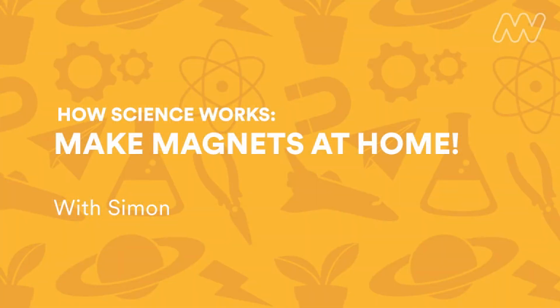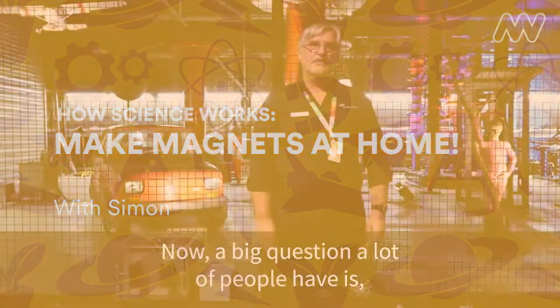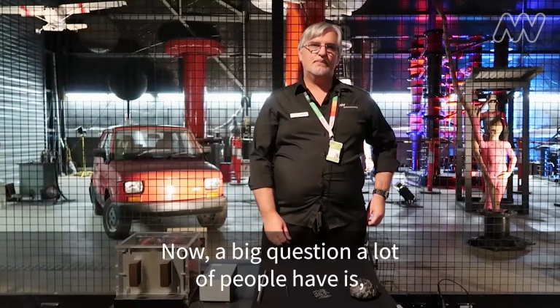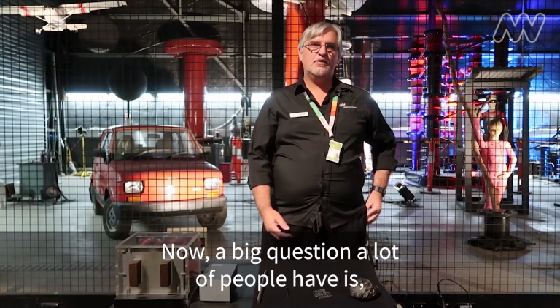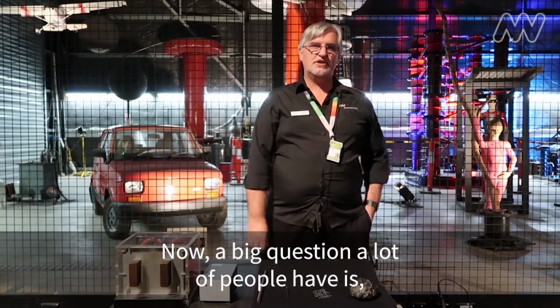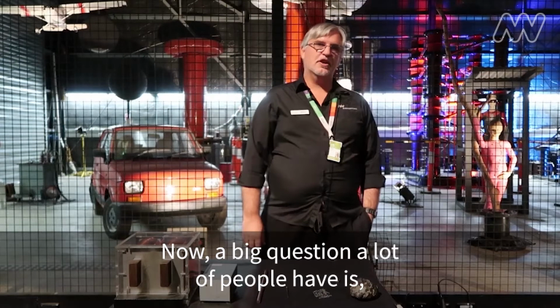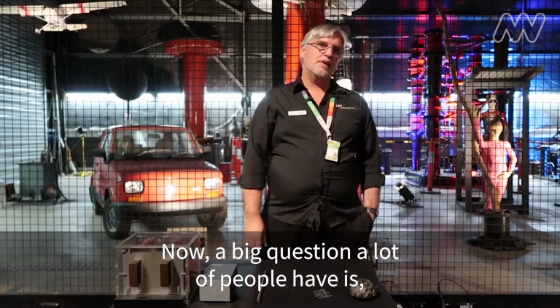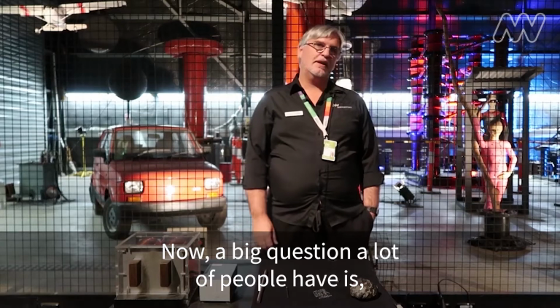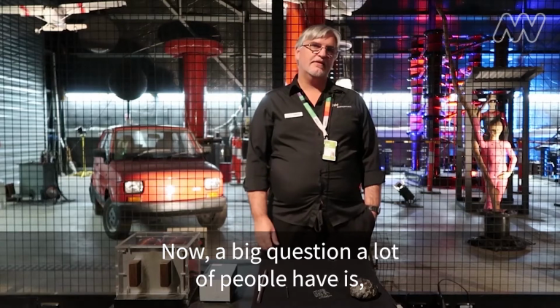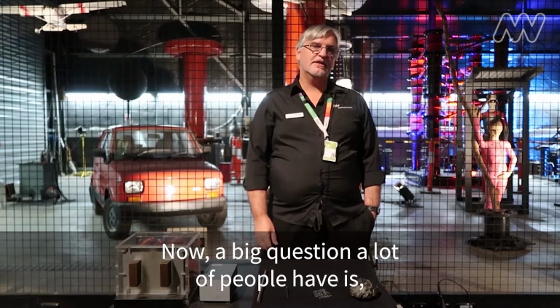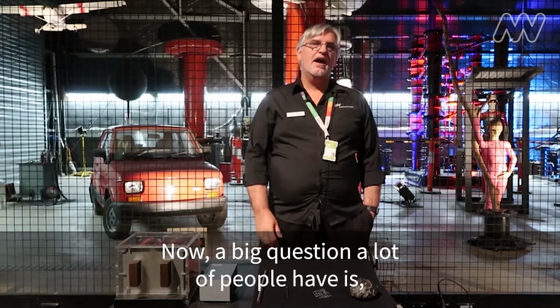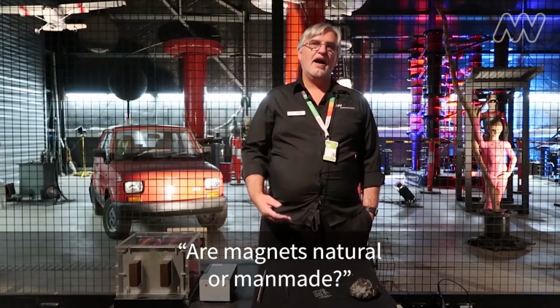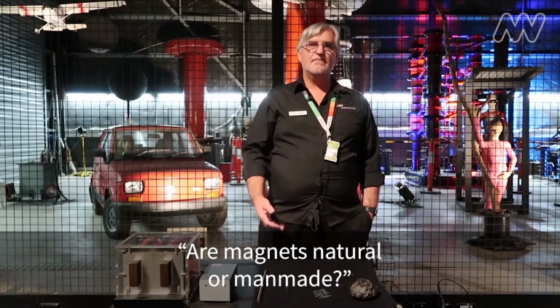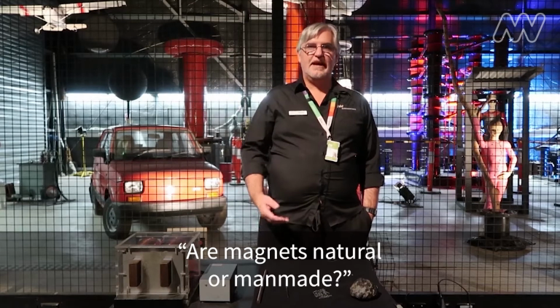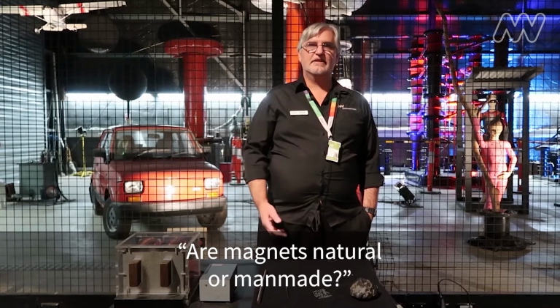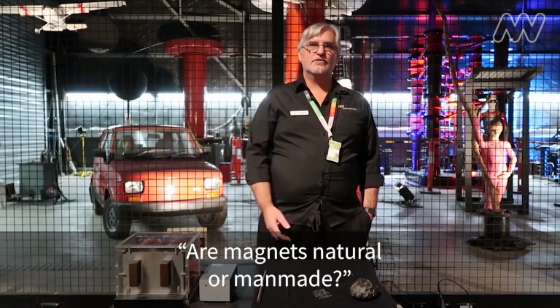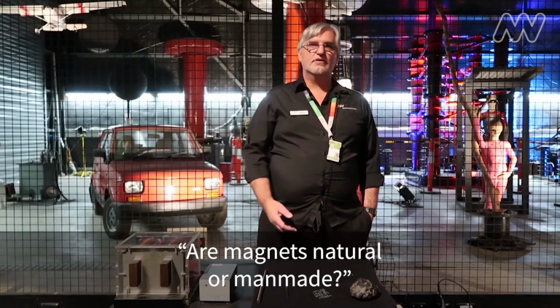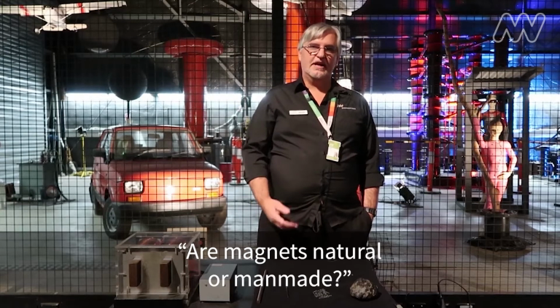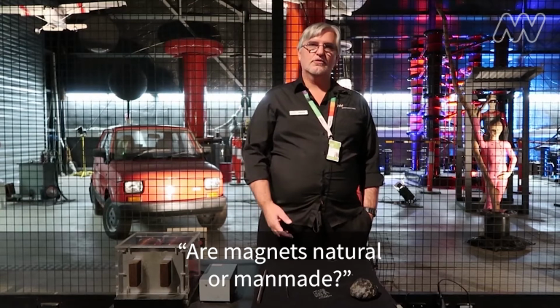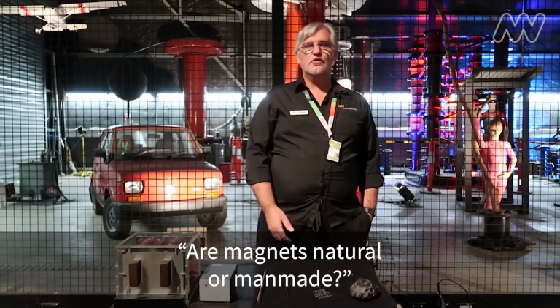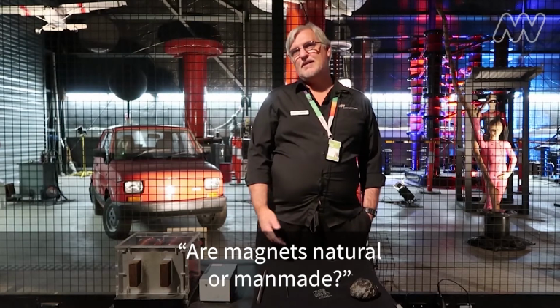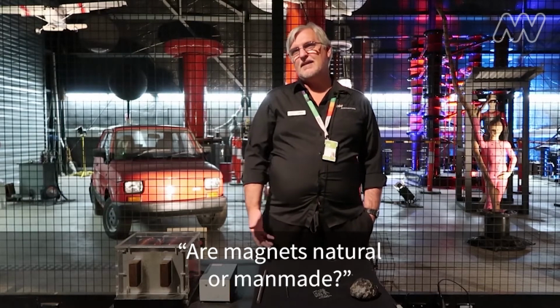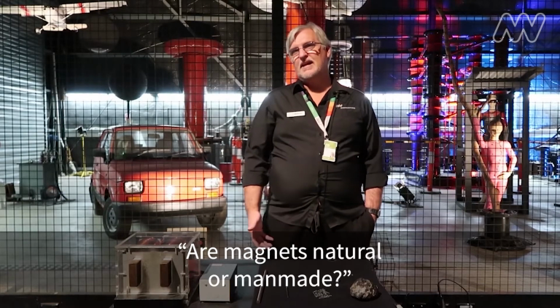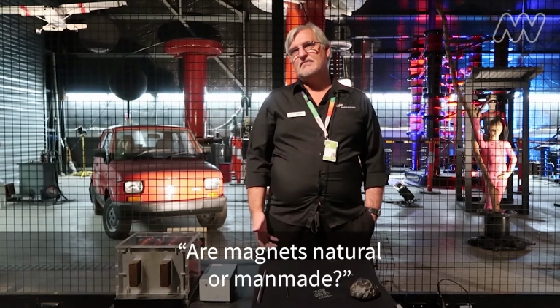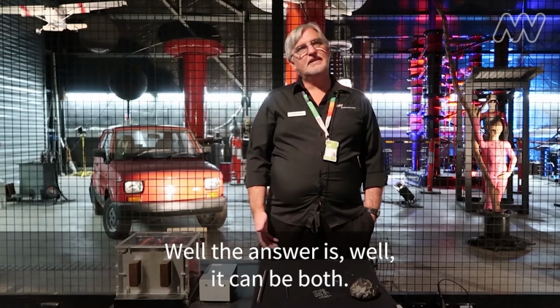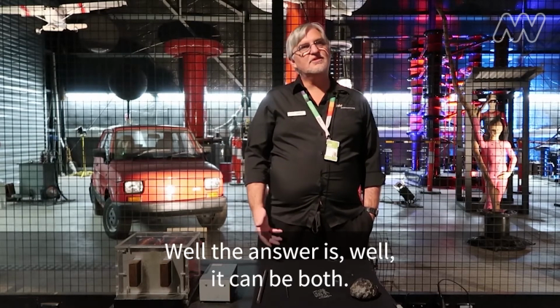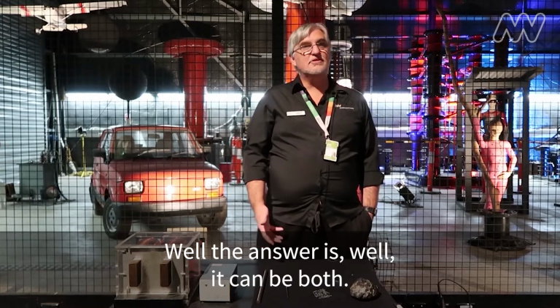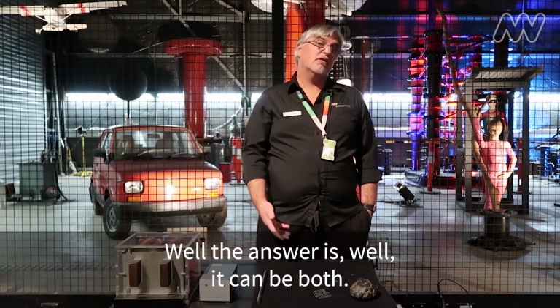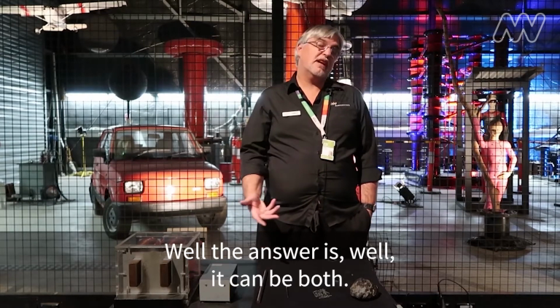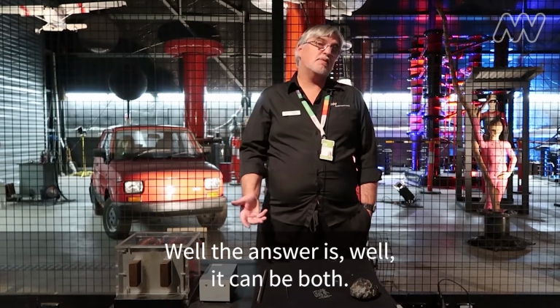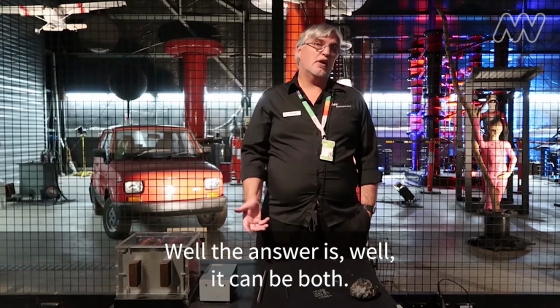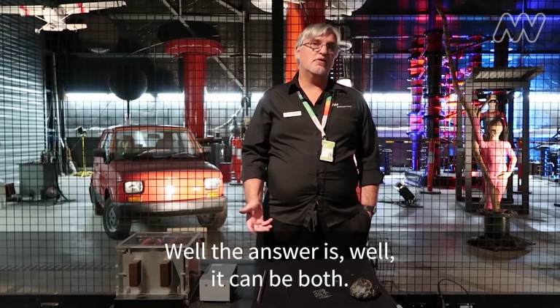Now a big question a lot of people have is, are magnets natural or are they man-made? The answer is, well, it can be both.